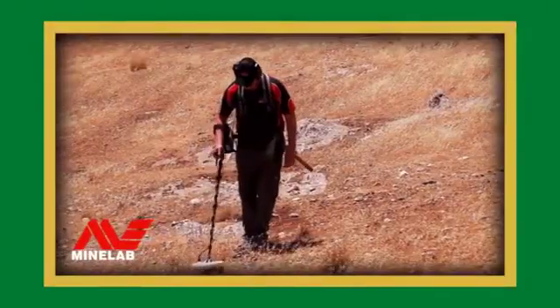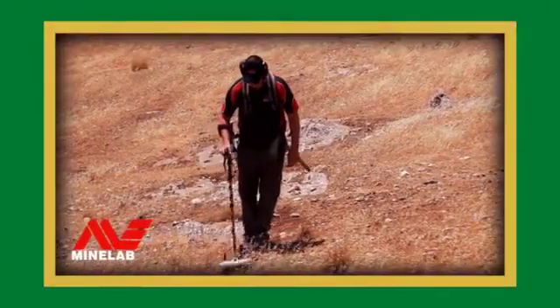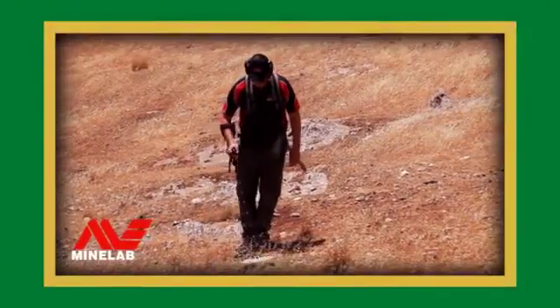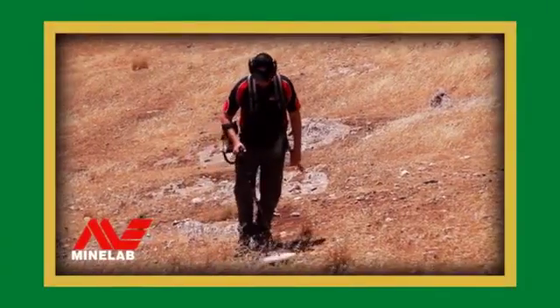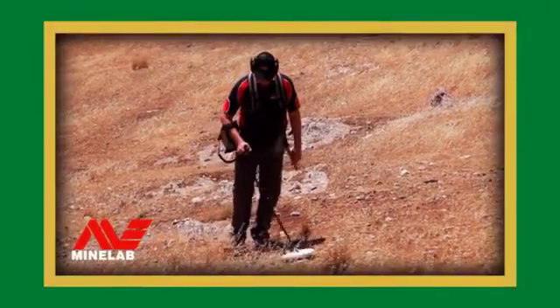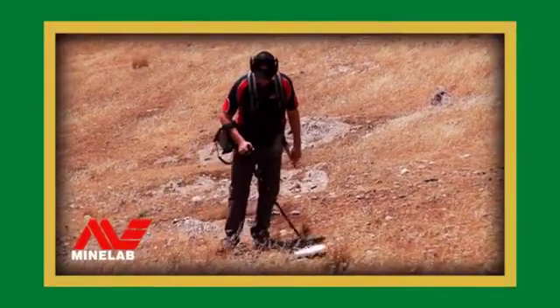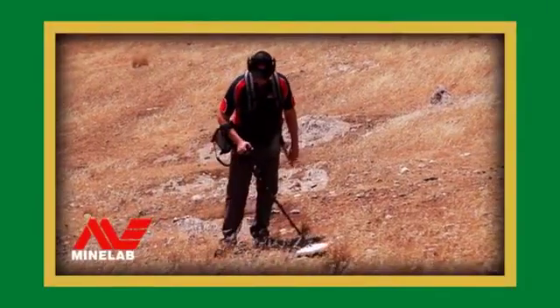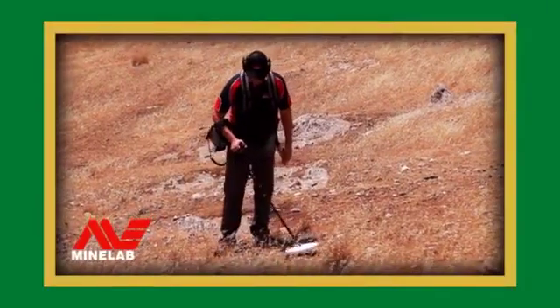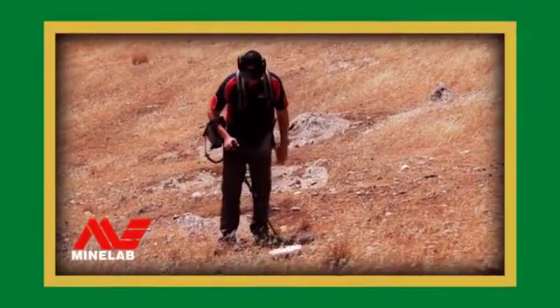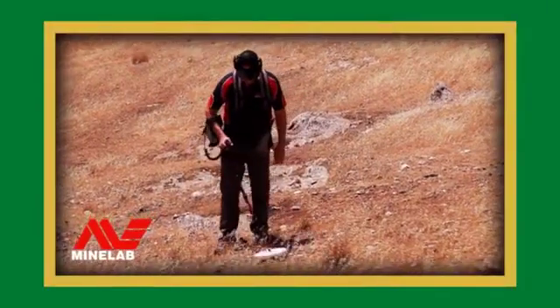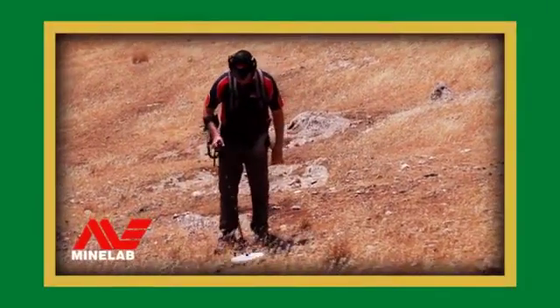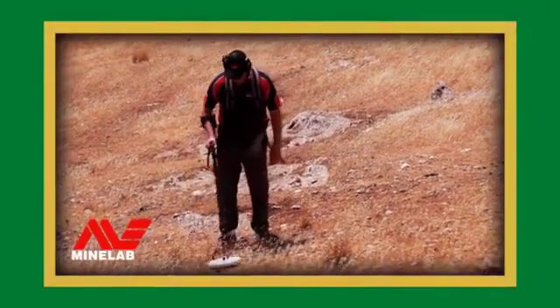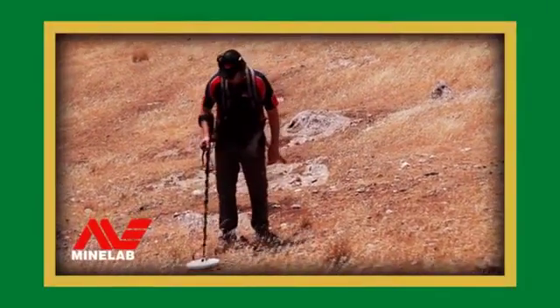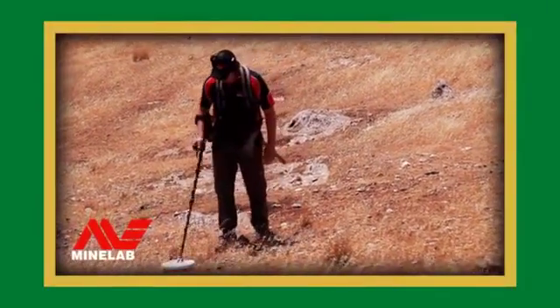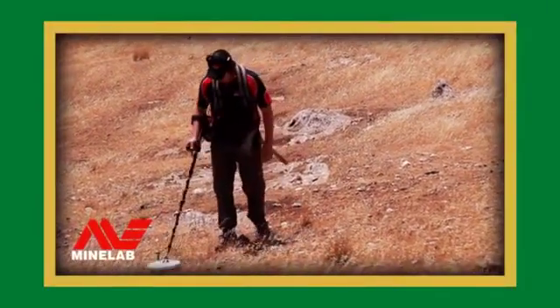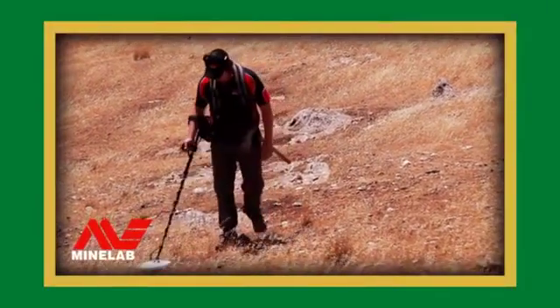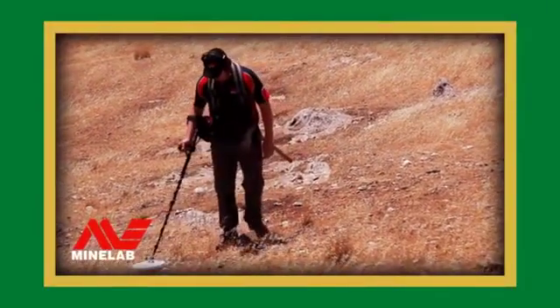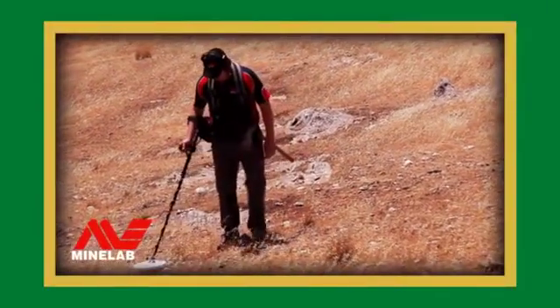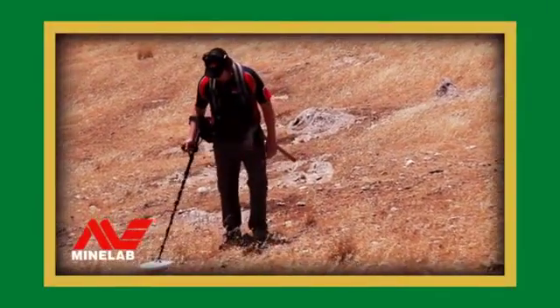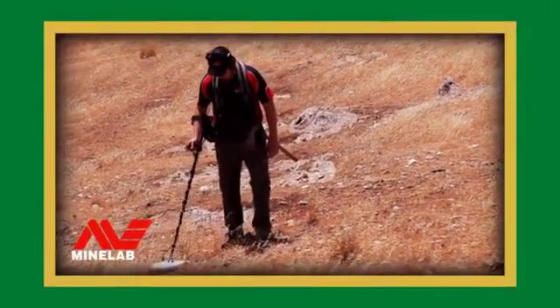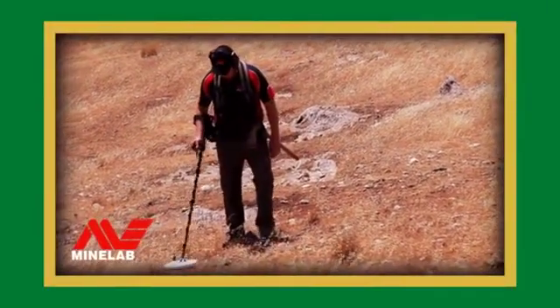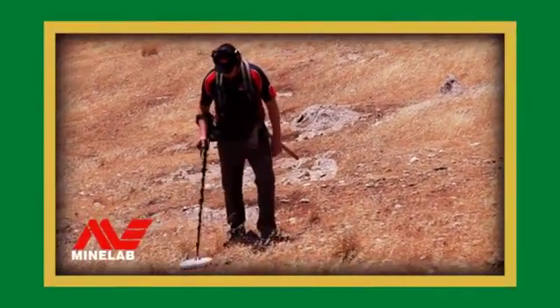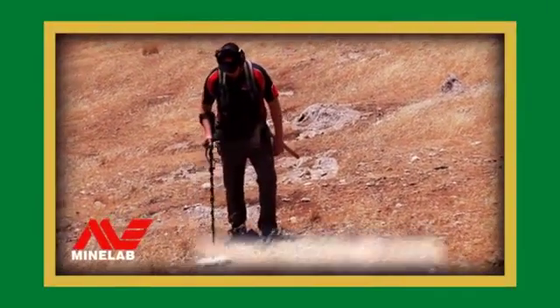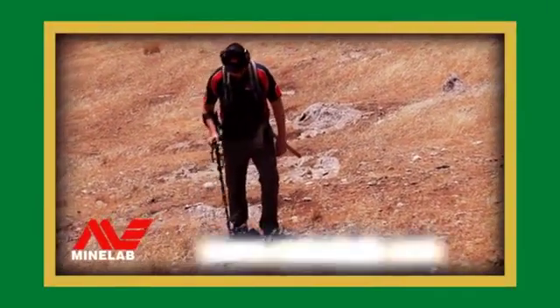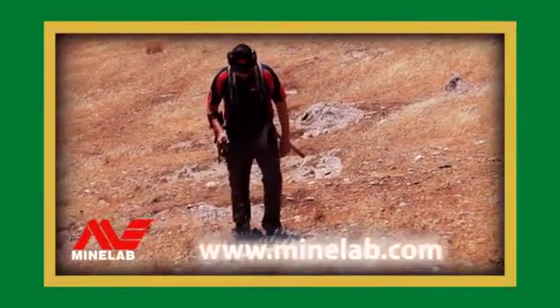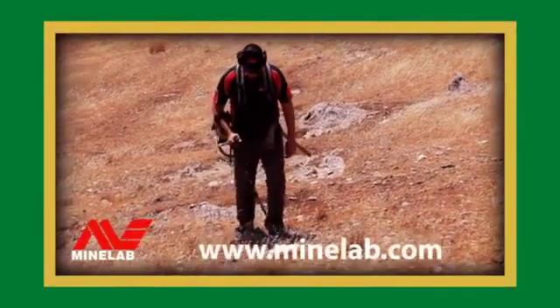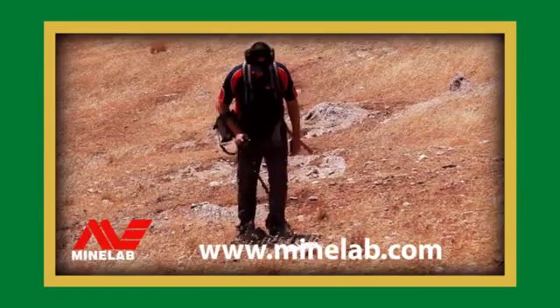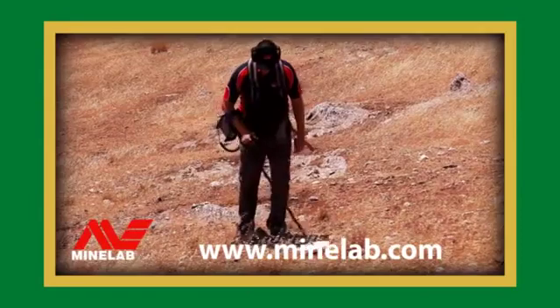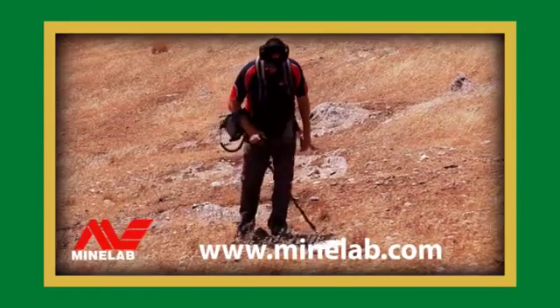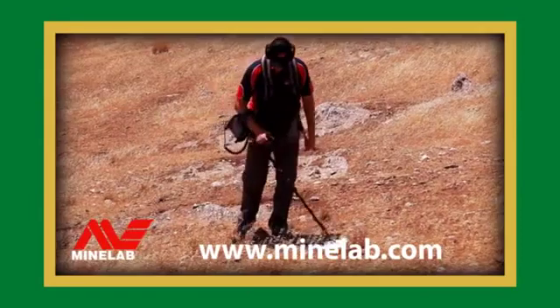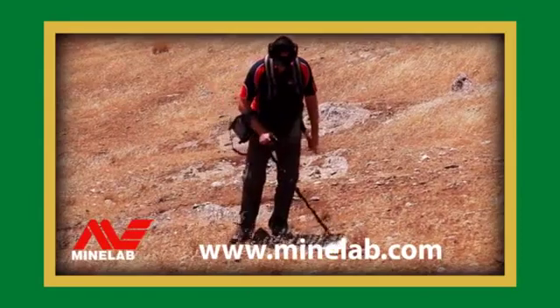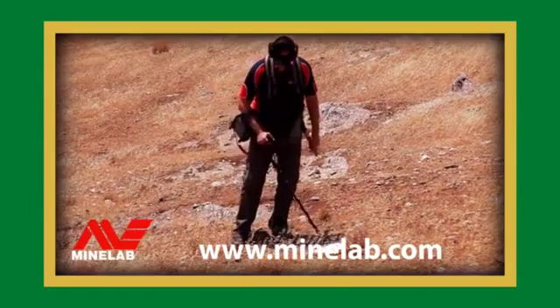For more information about metal detecting, visit minelab.com.